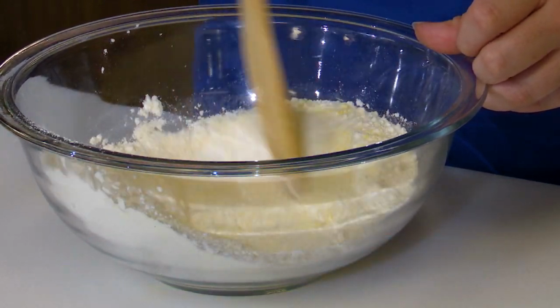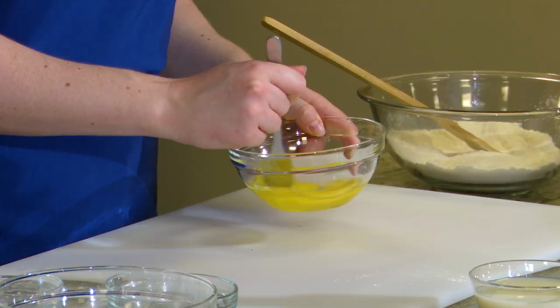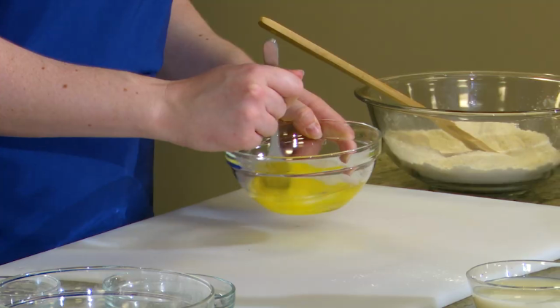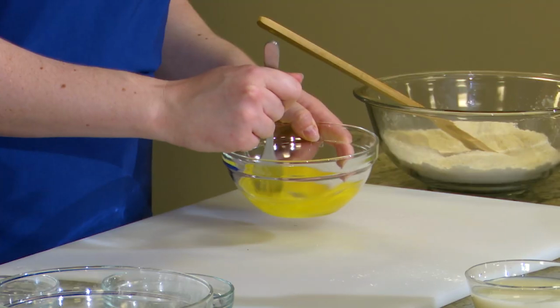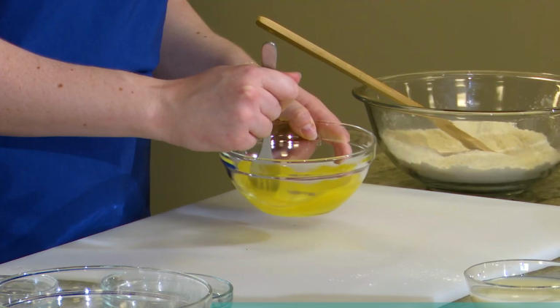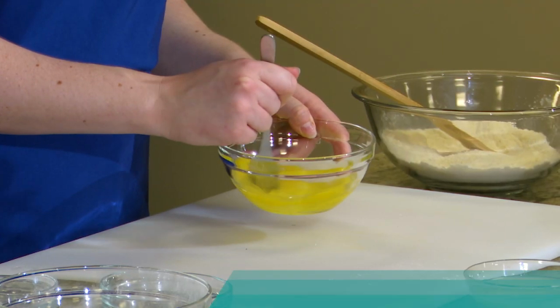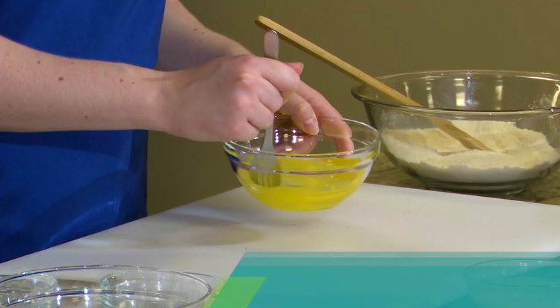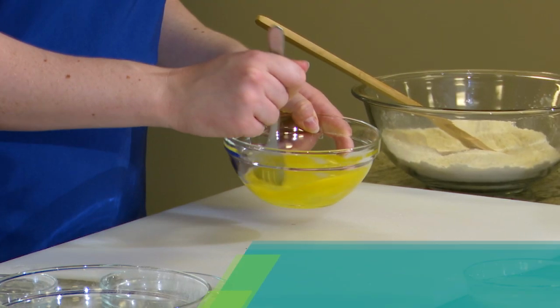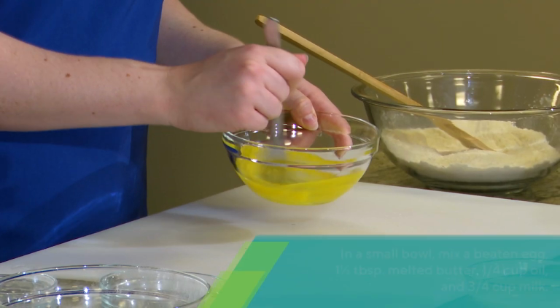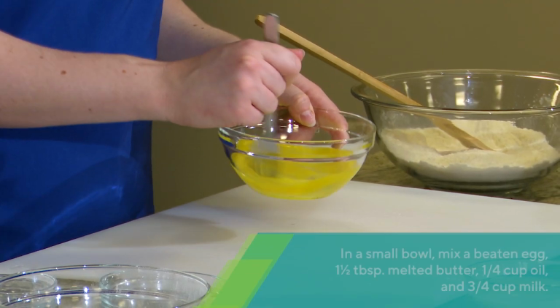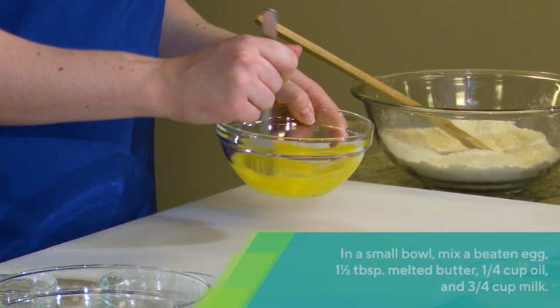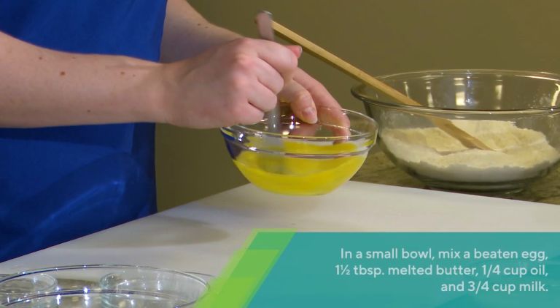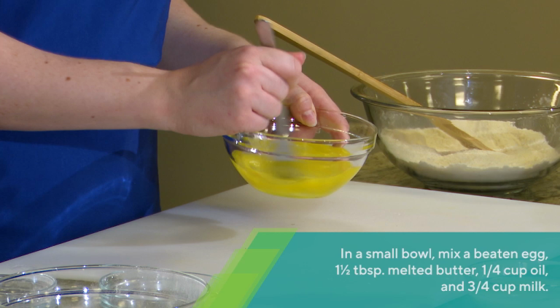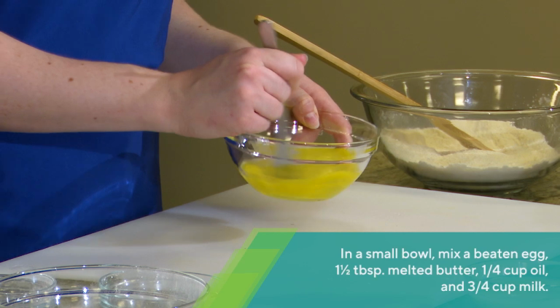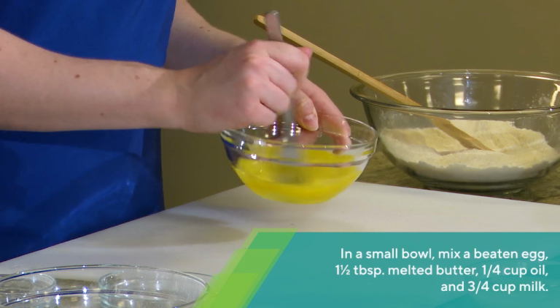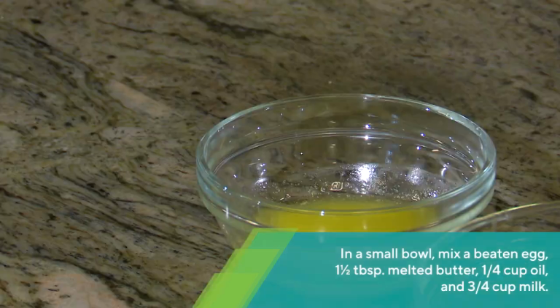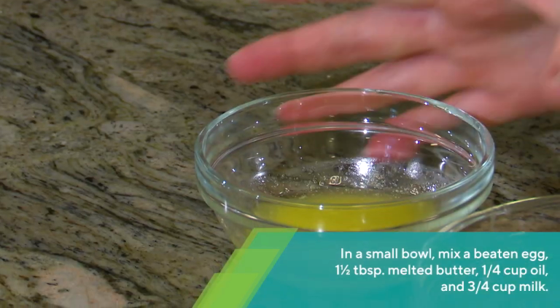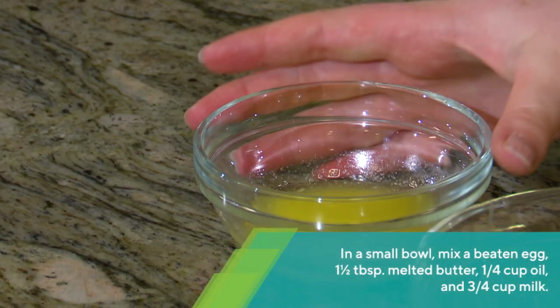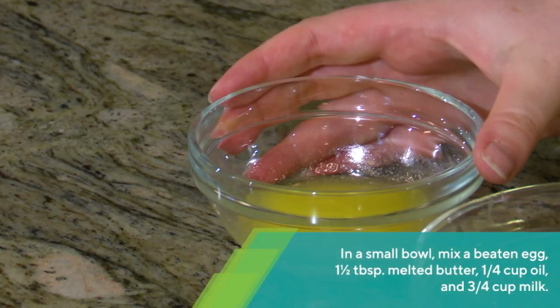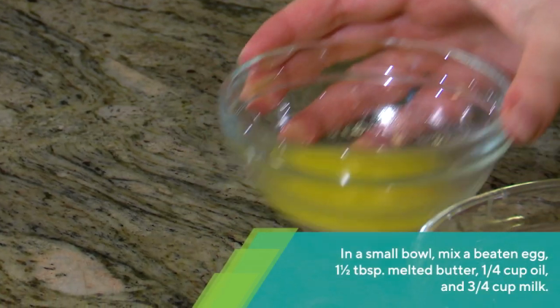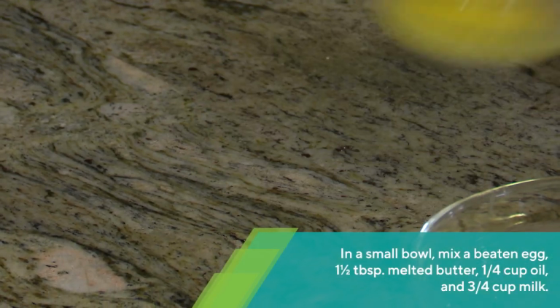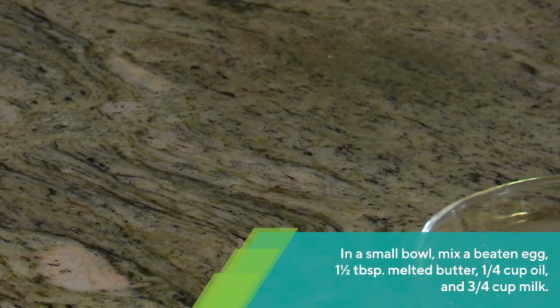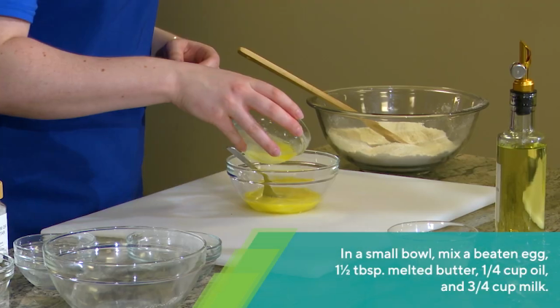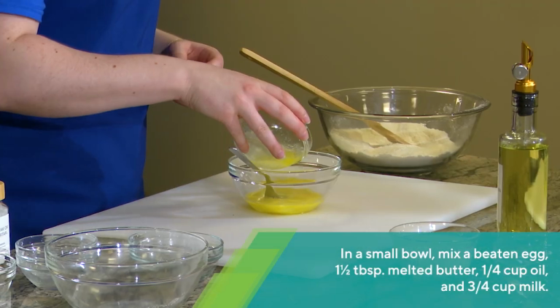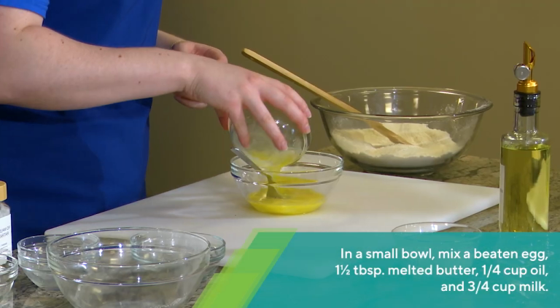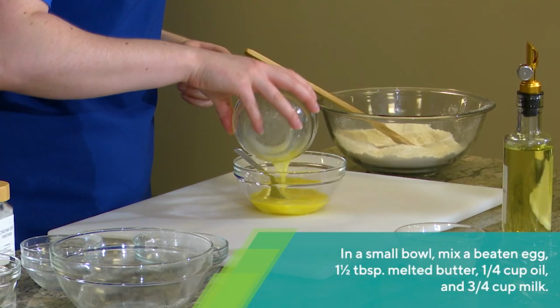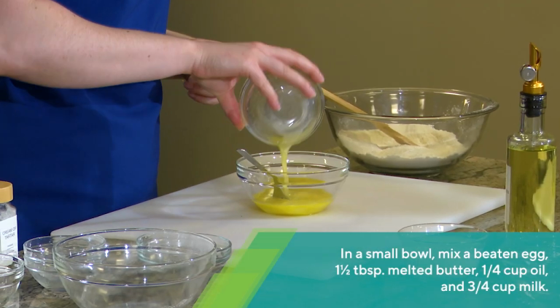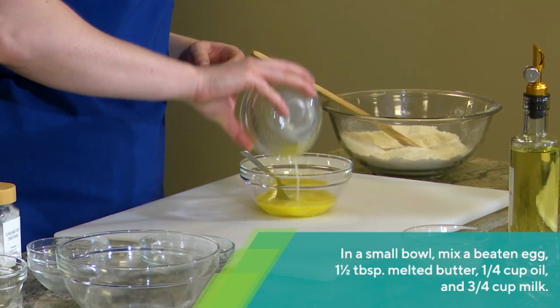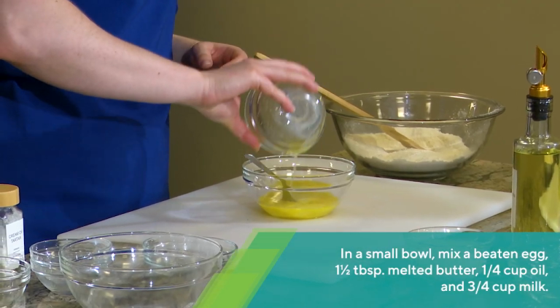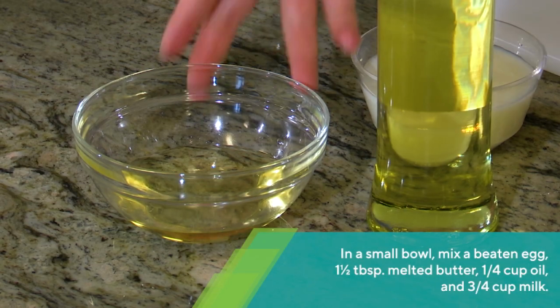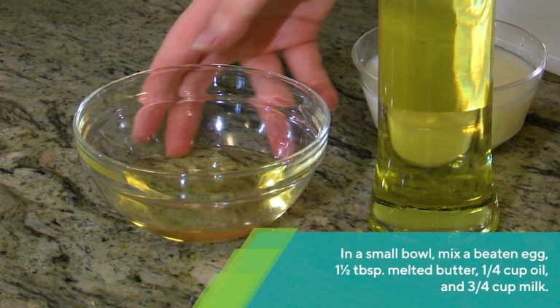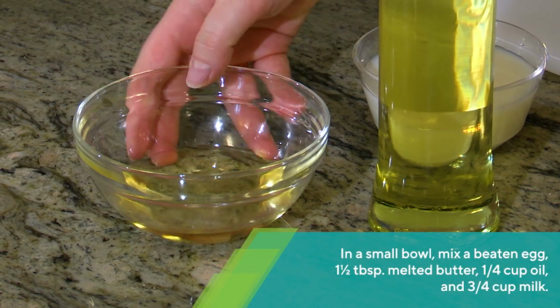In a small bowl, beat an egg with melted butter, oil, and milk.